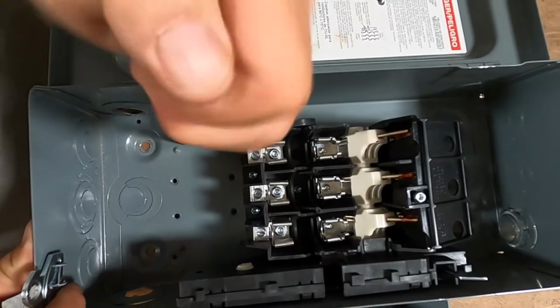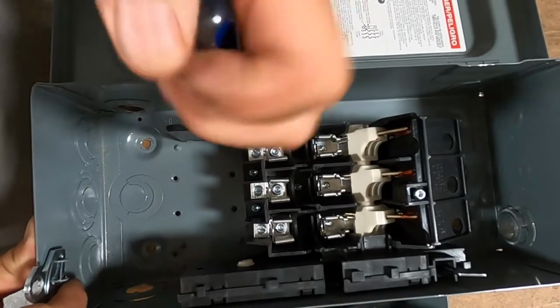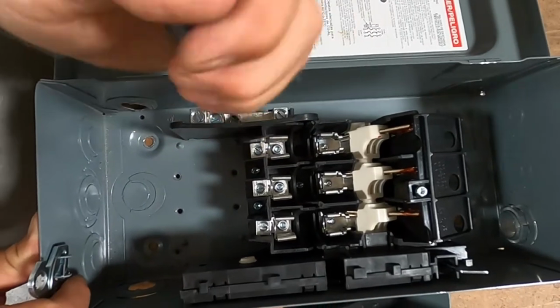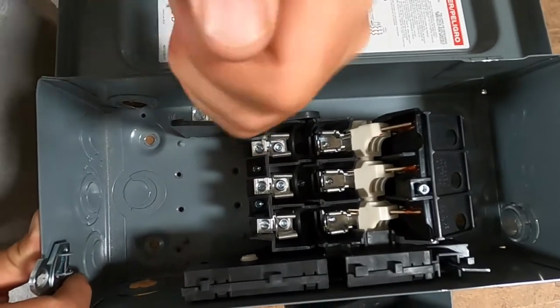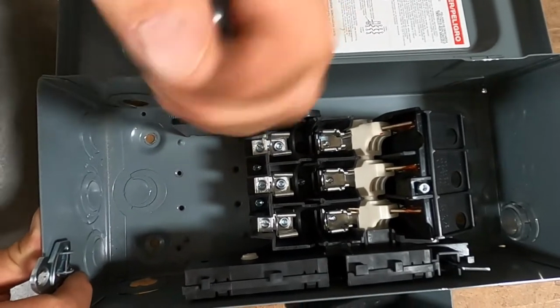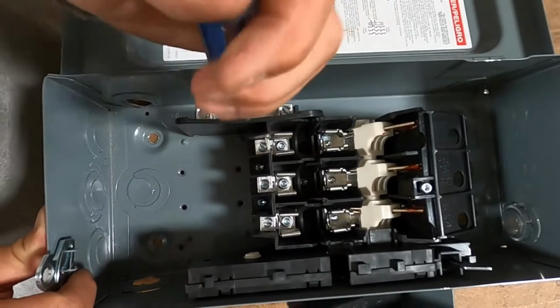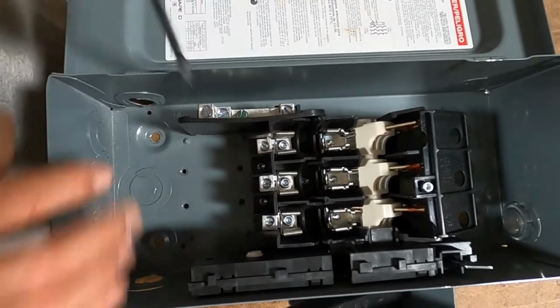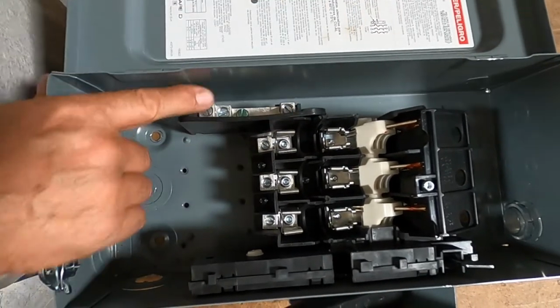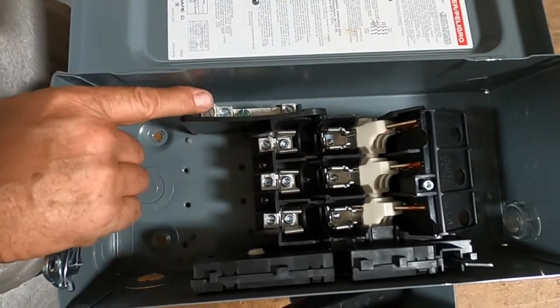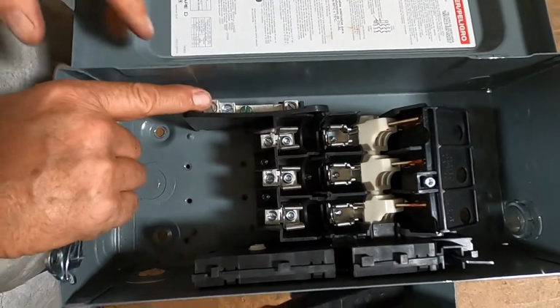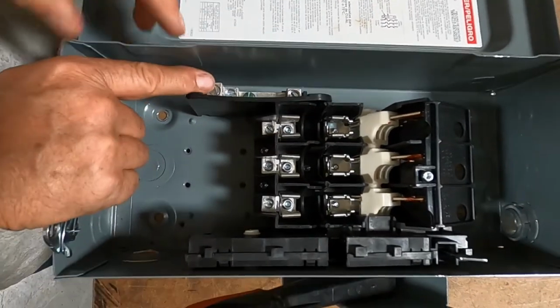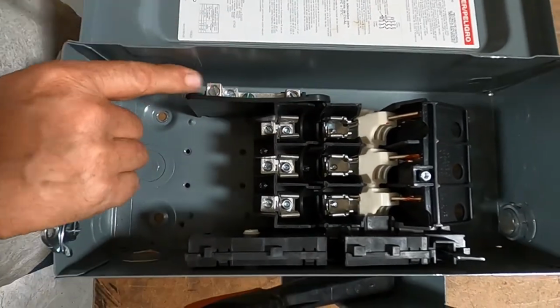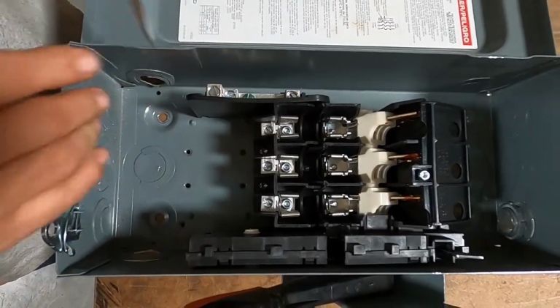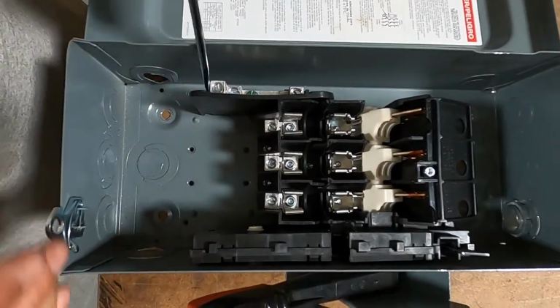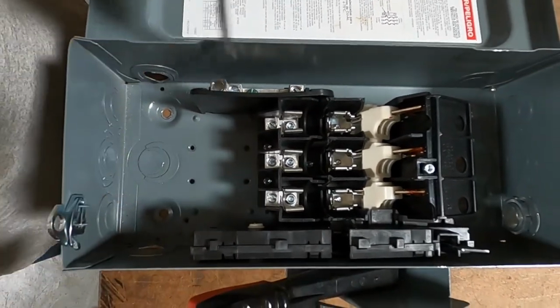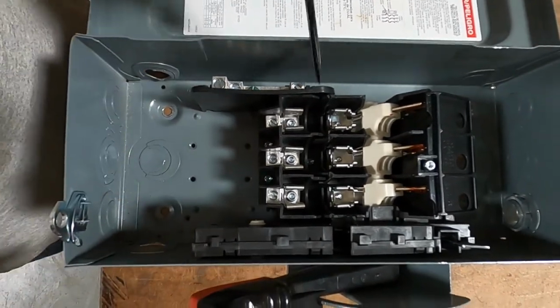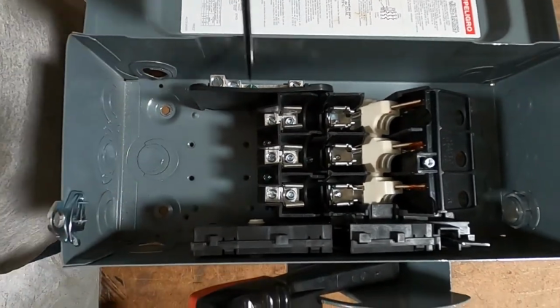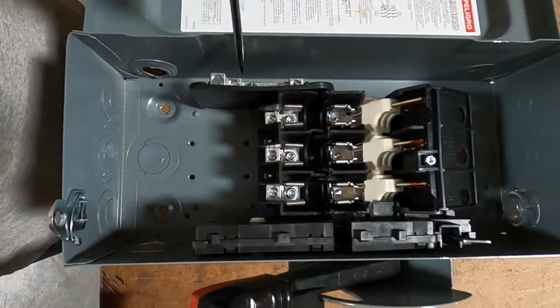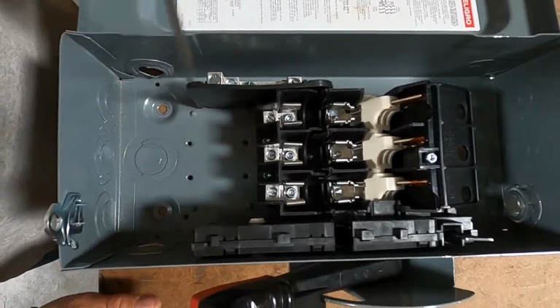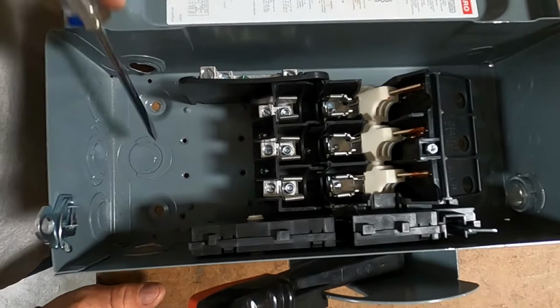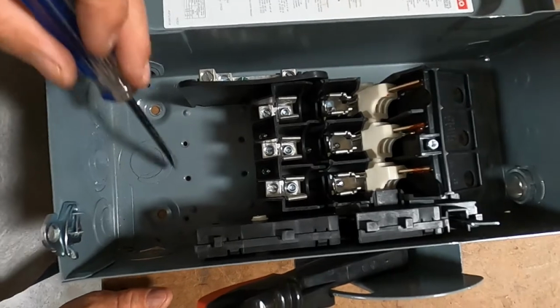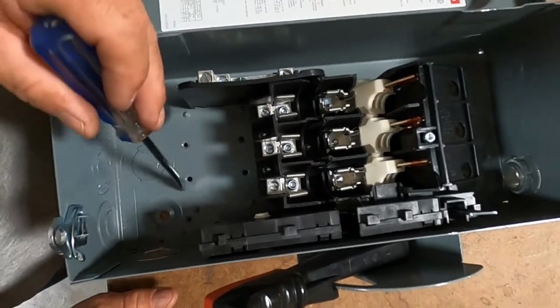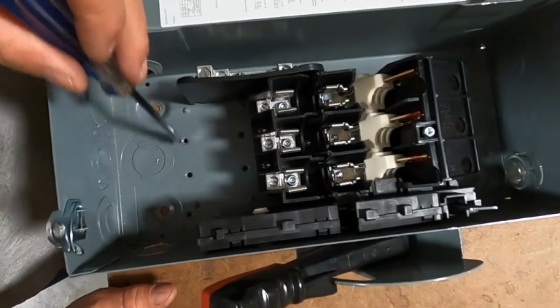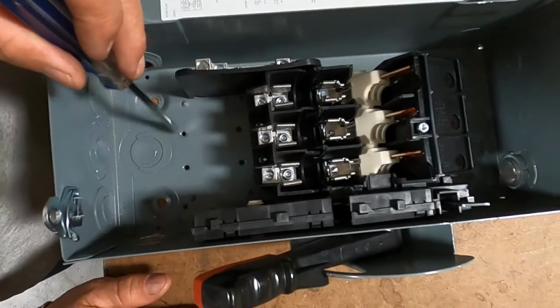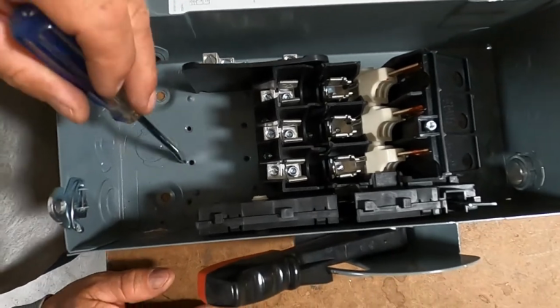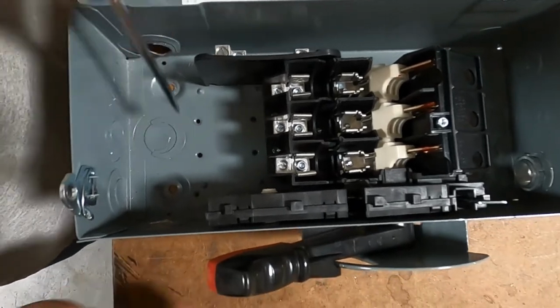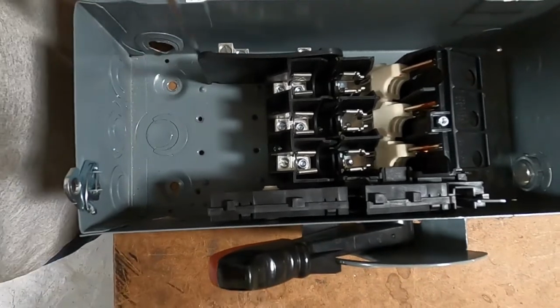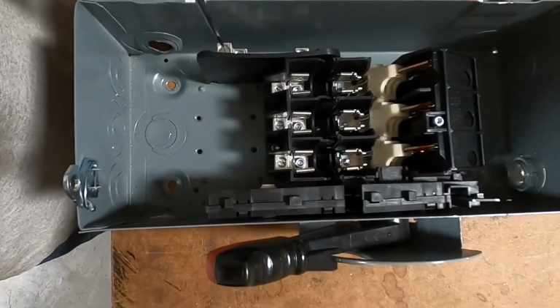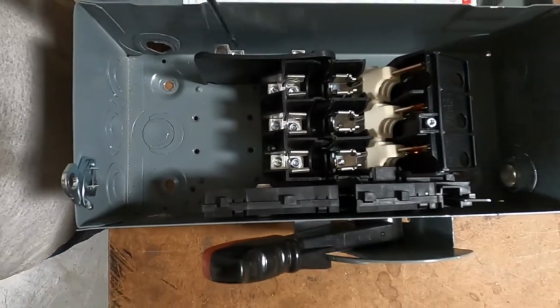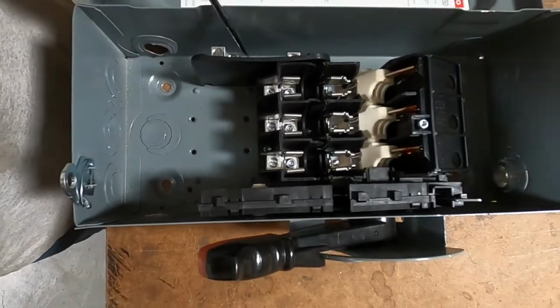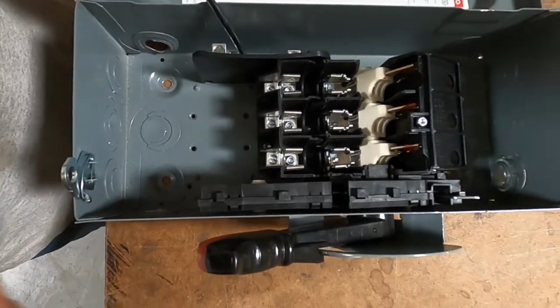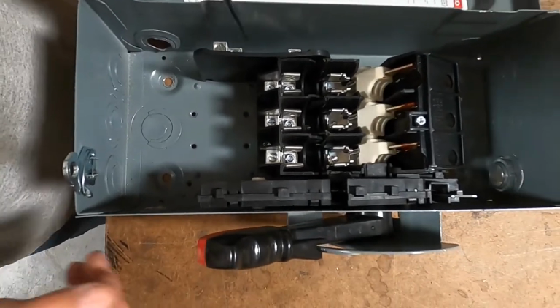Before — without this grounding screw — this bar could be used as neutrals, and we'd have to put a separate lug in for grounds.